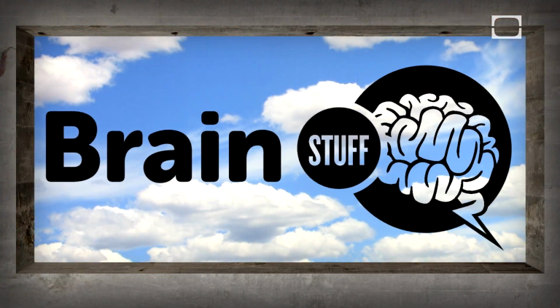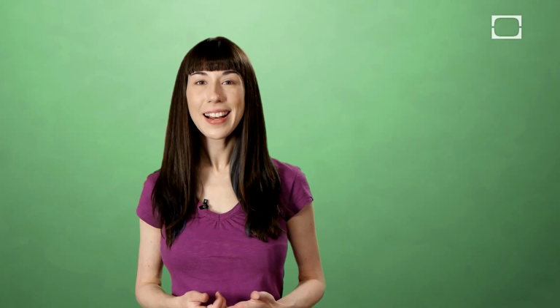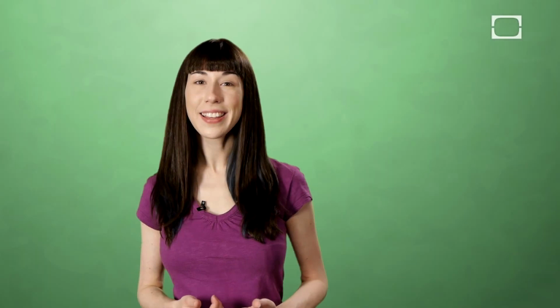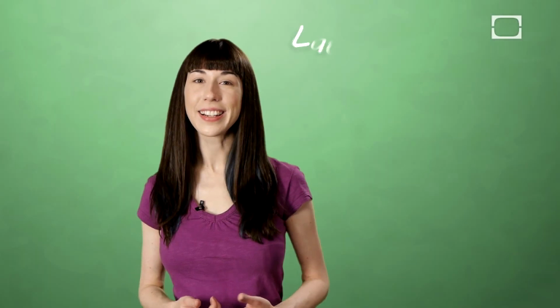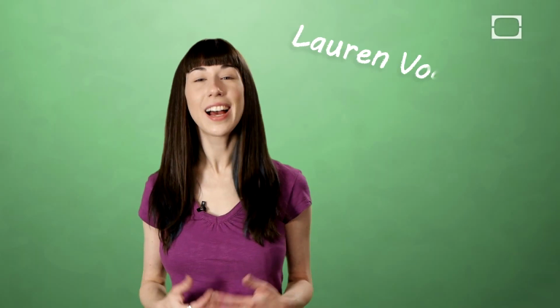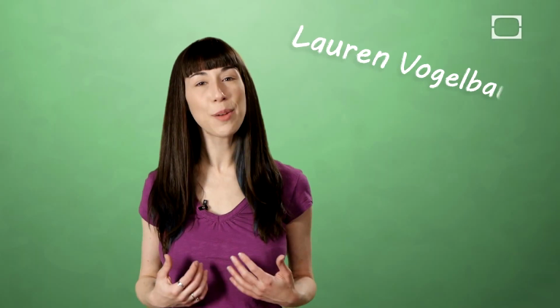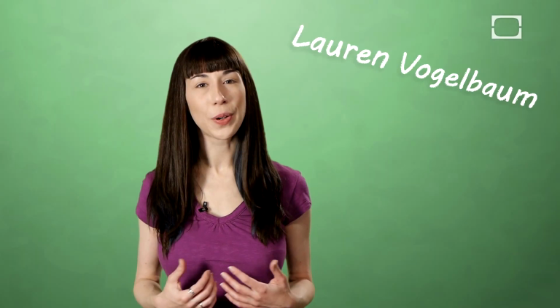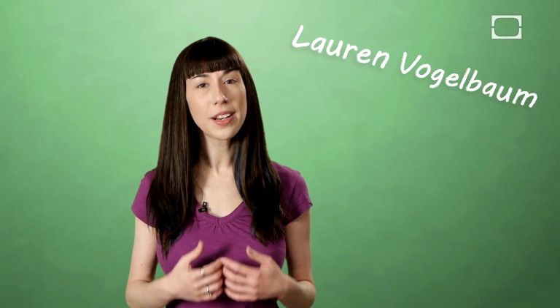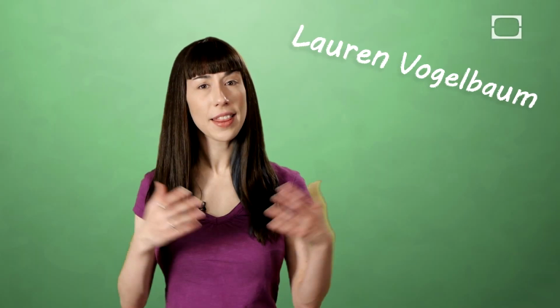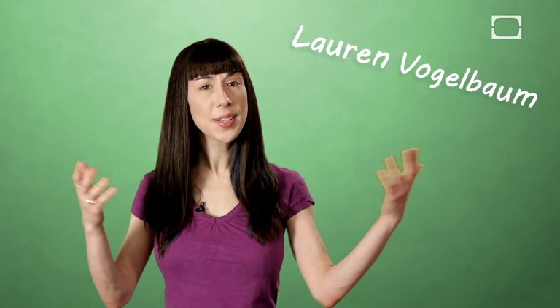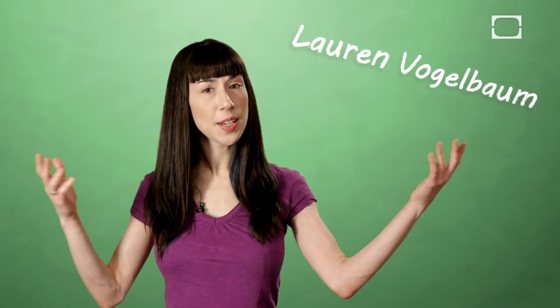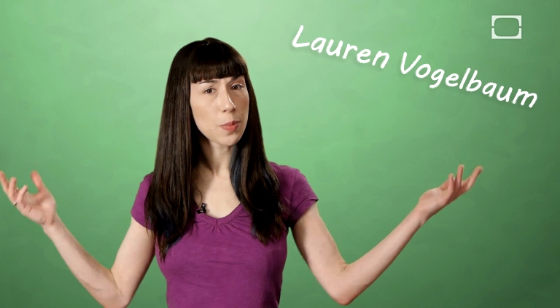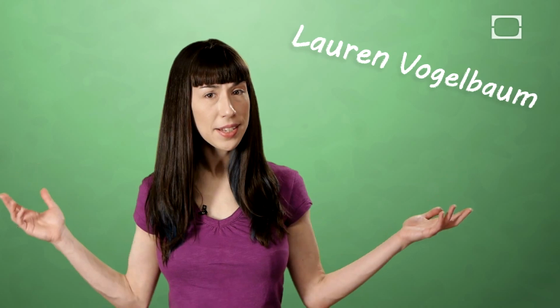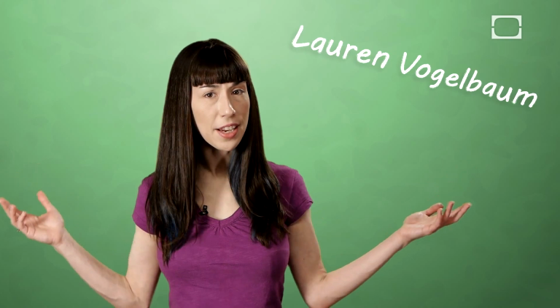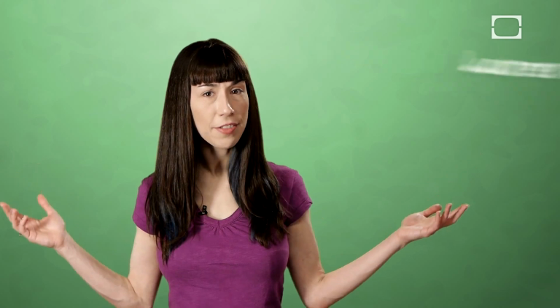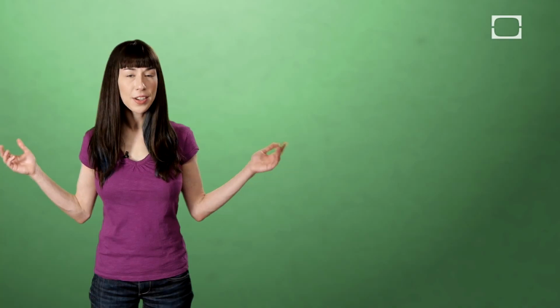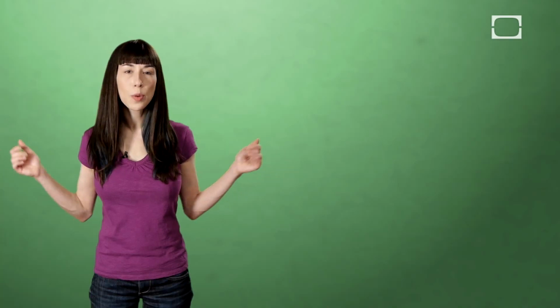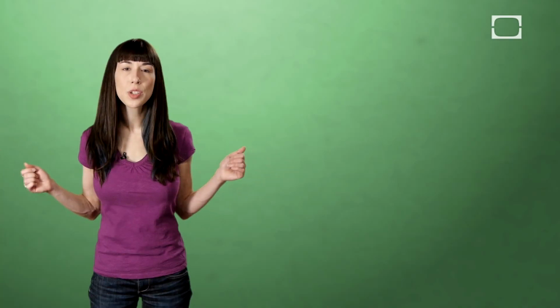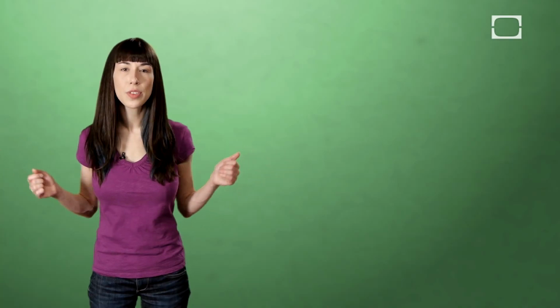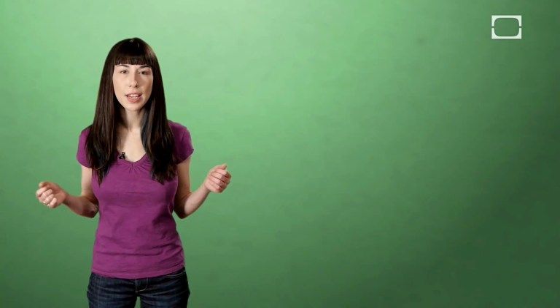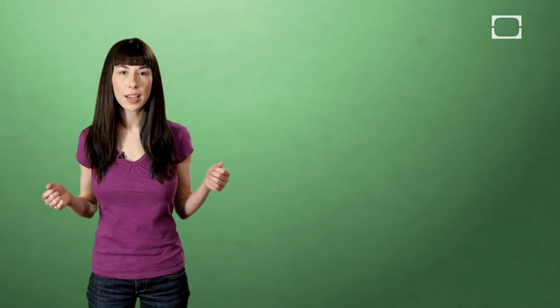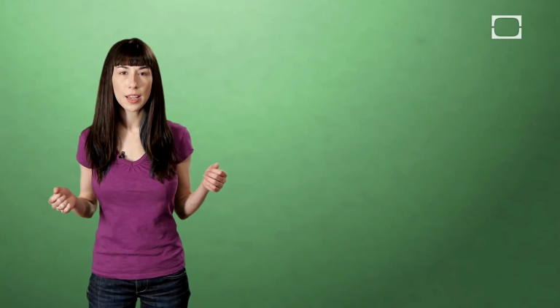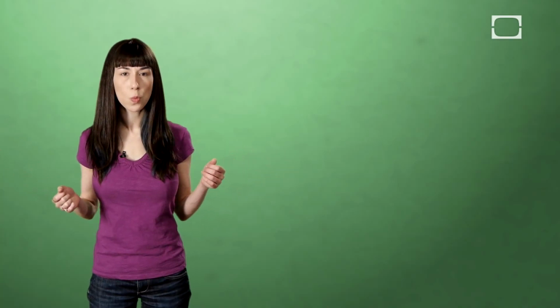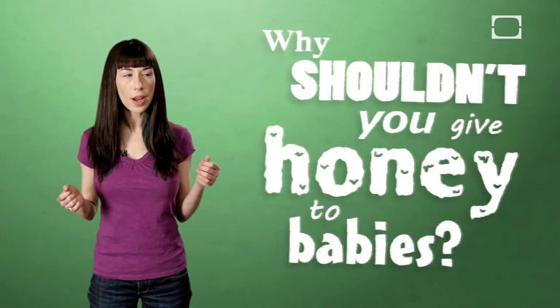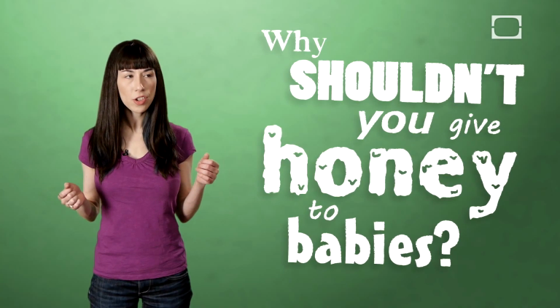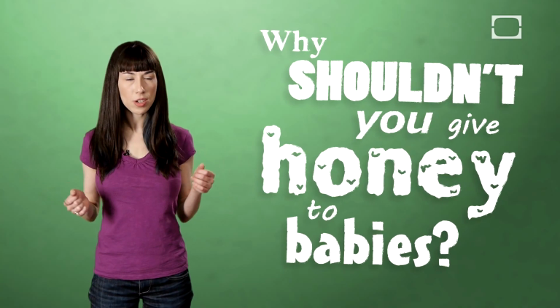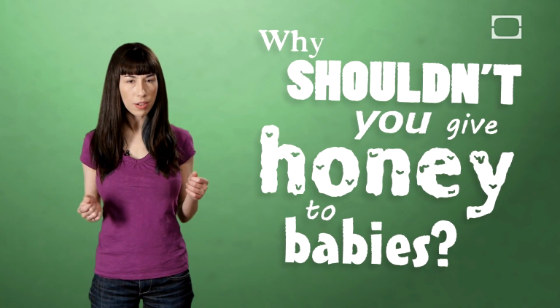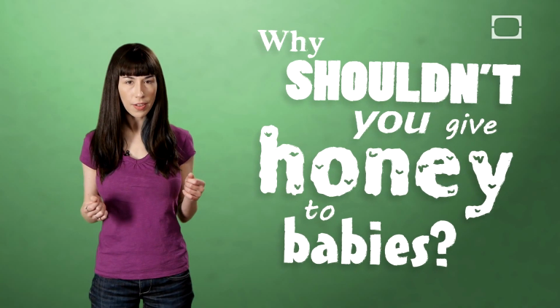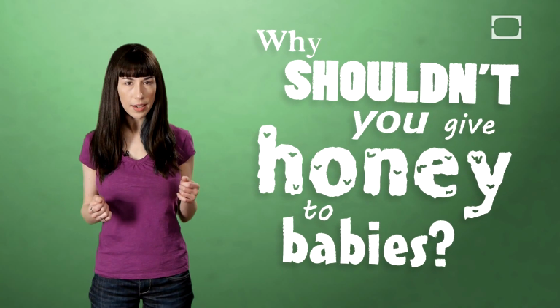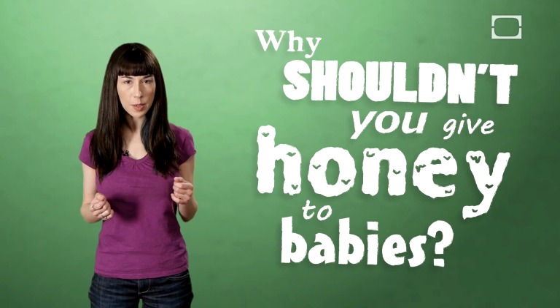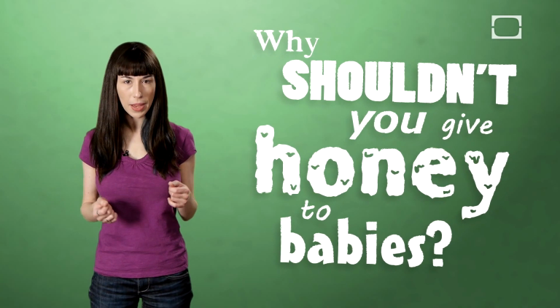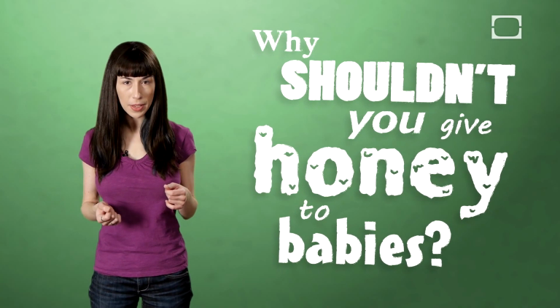Hi there, I'm Lauren. This is BrainStuff. And our question for the day is: why shouldn't you give honey to babies?